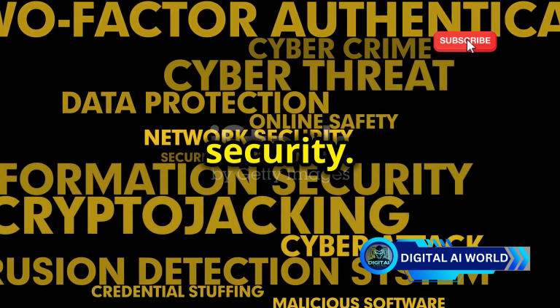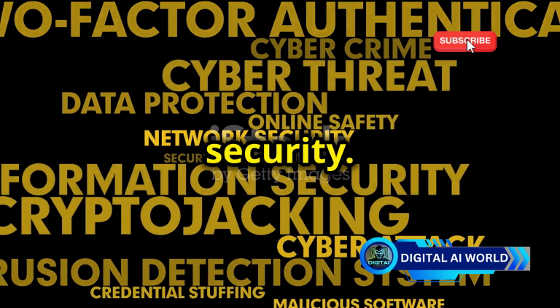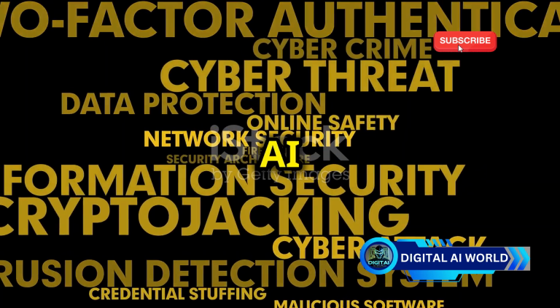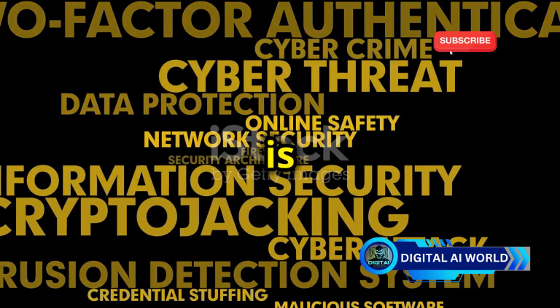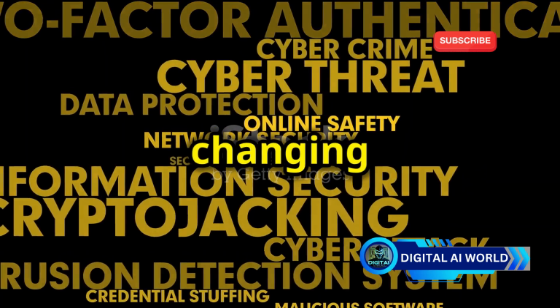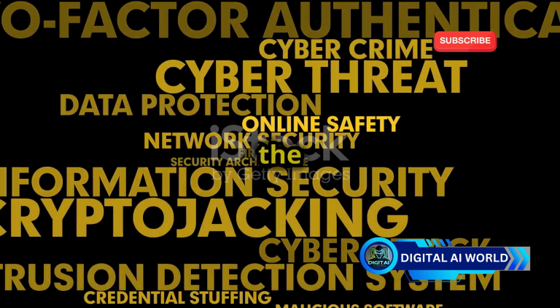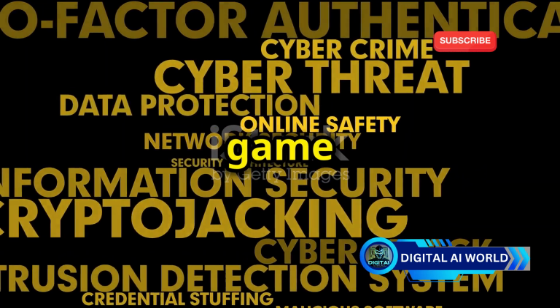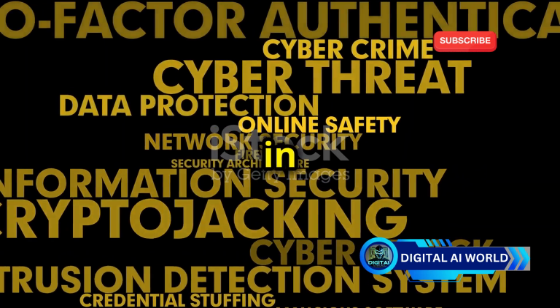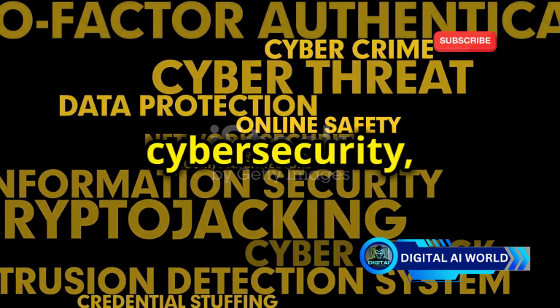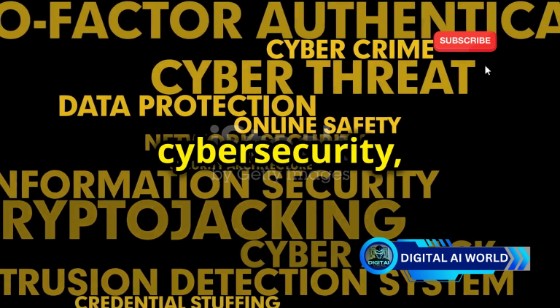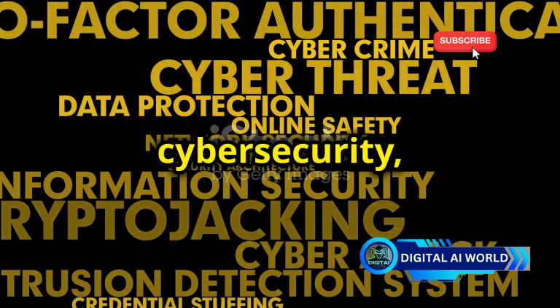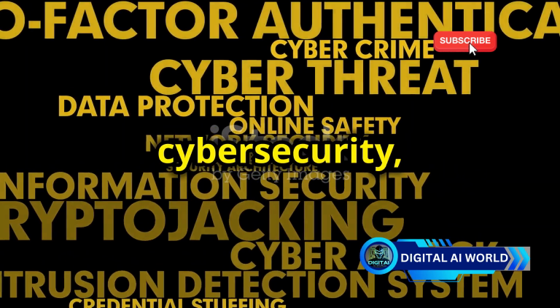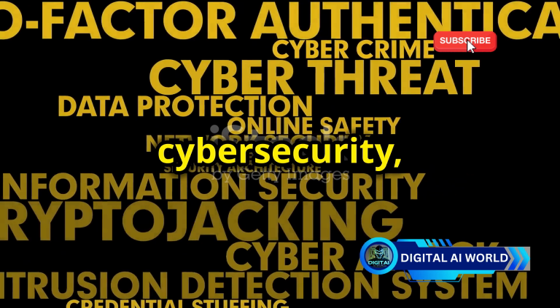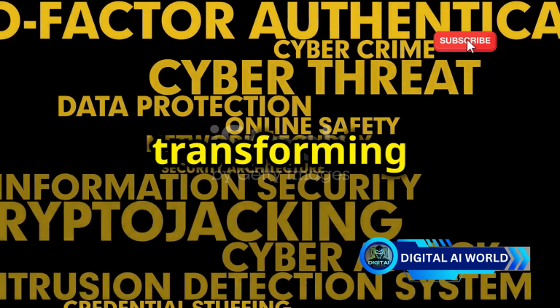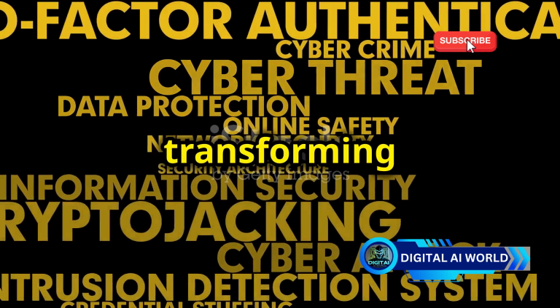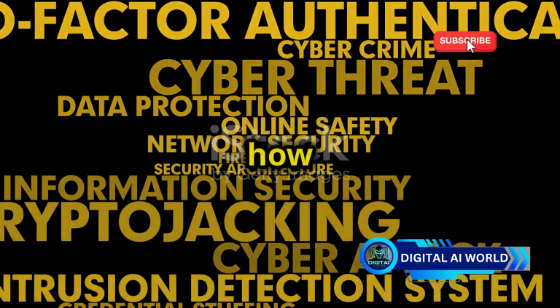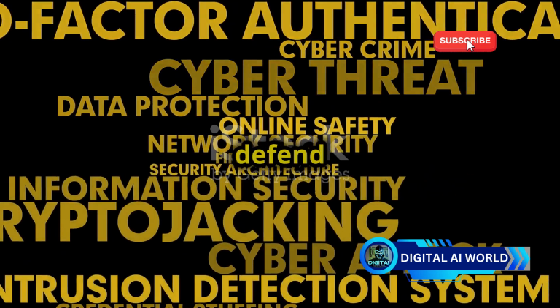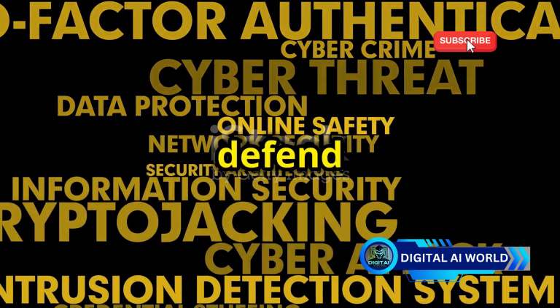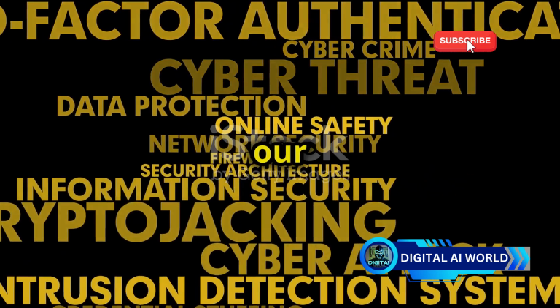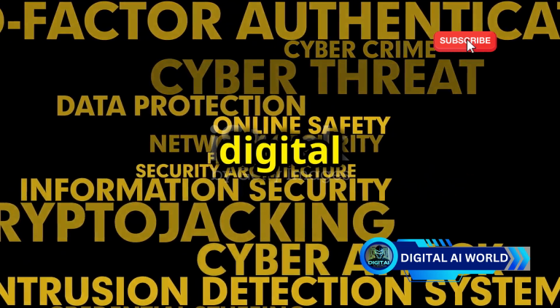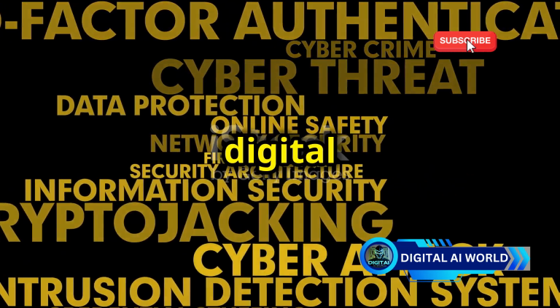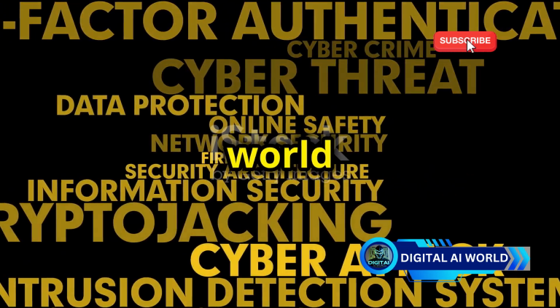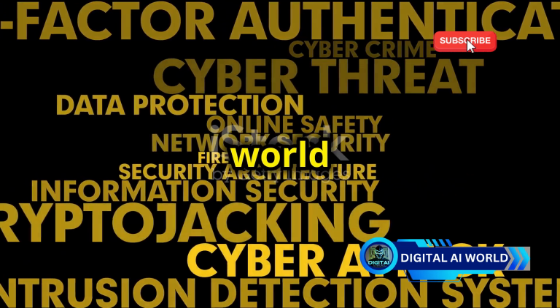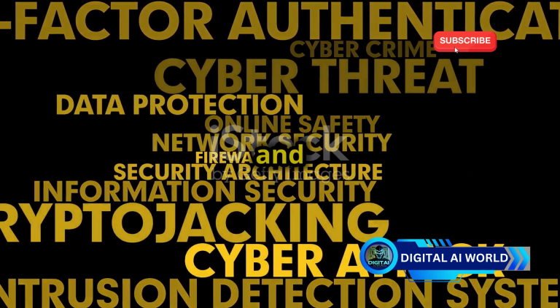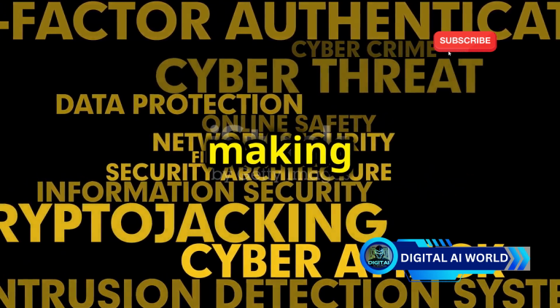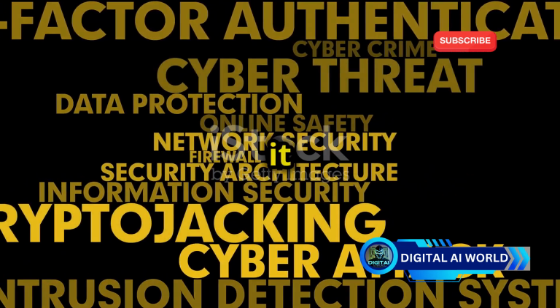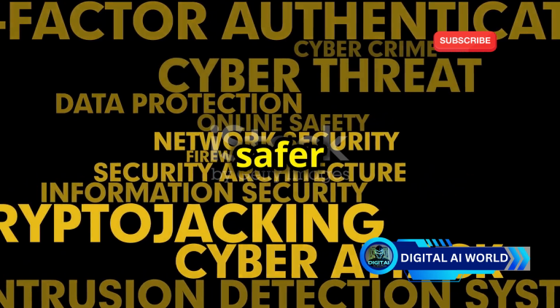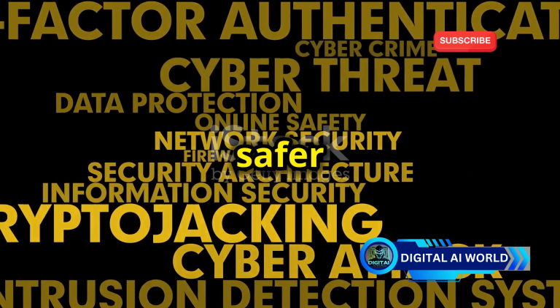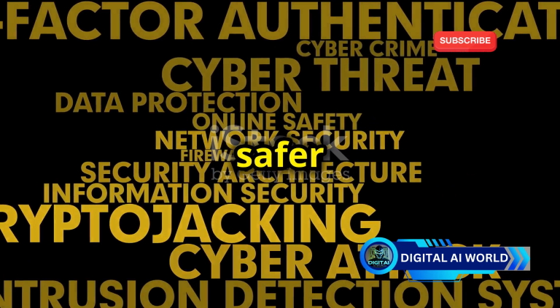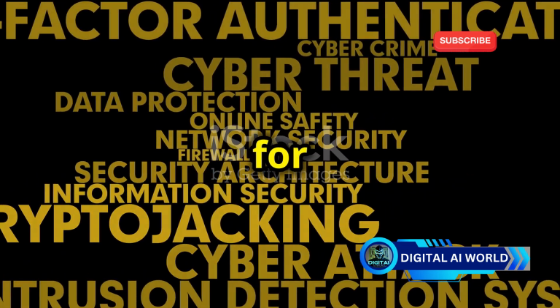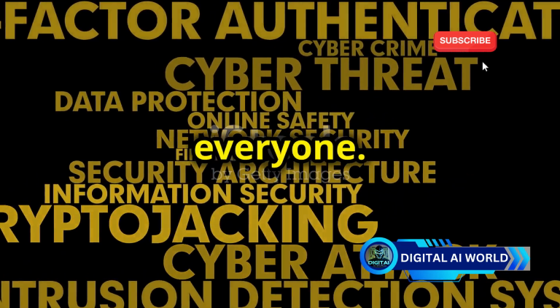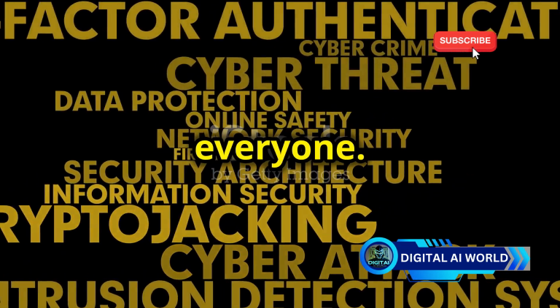AI is changing the game in cybersecurity, transforming how we defend our digital world and making it safer for everyone.